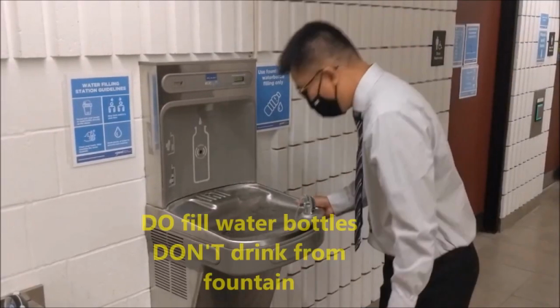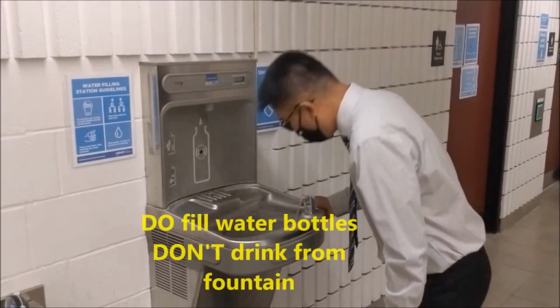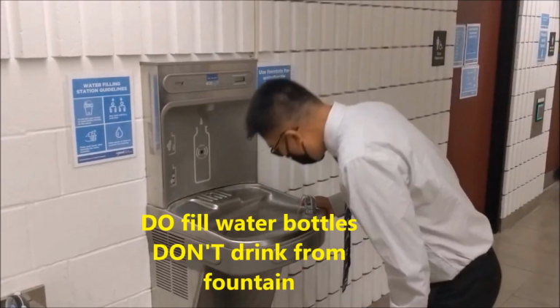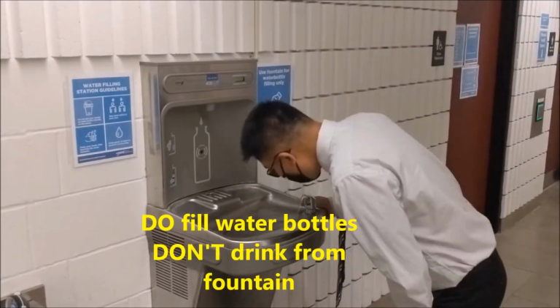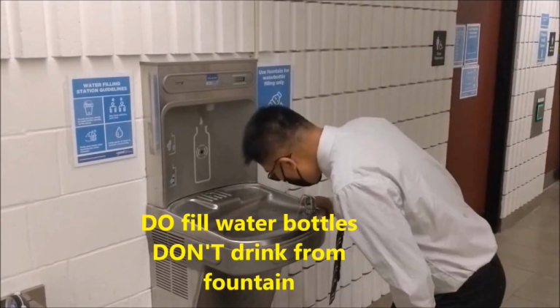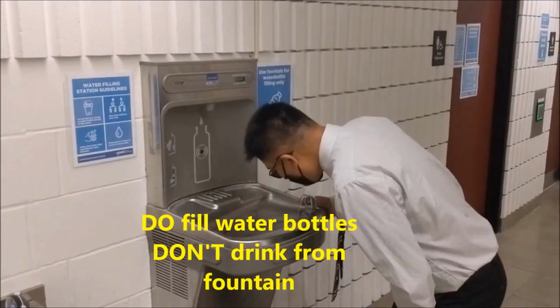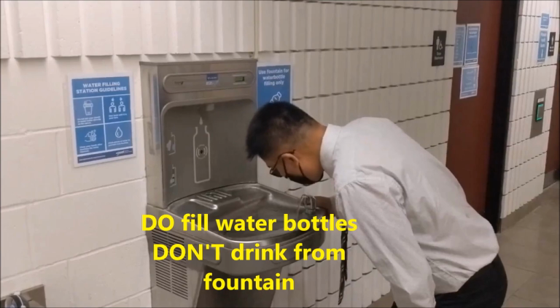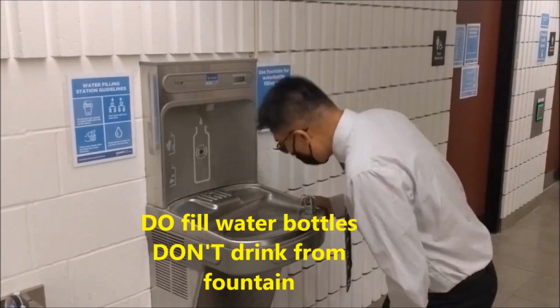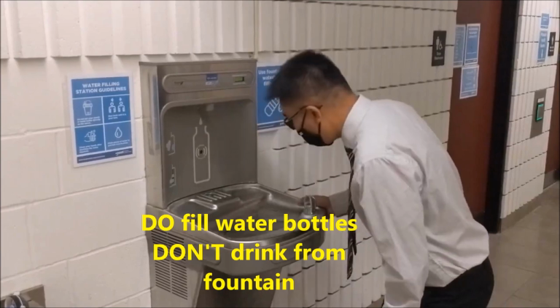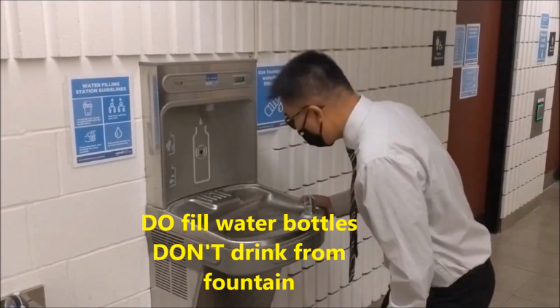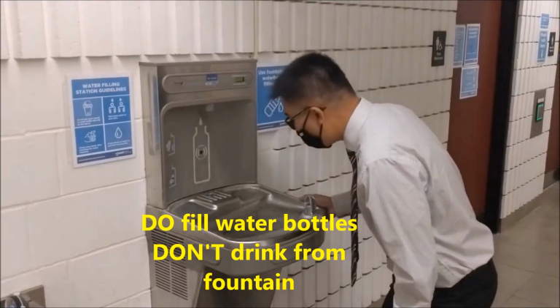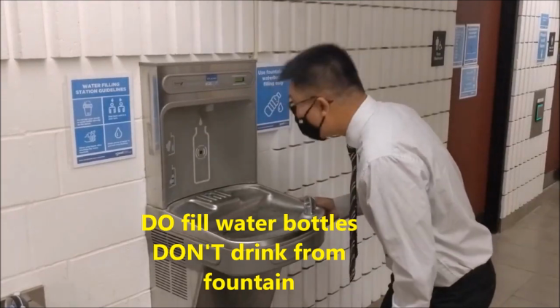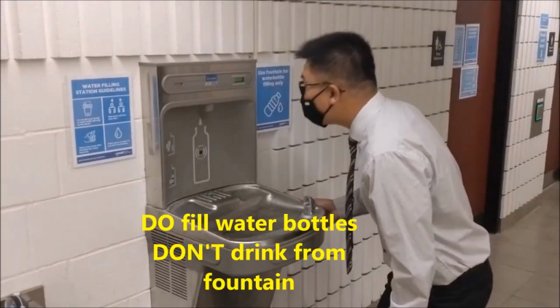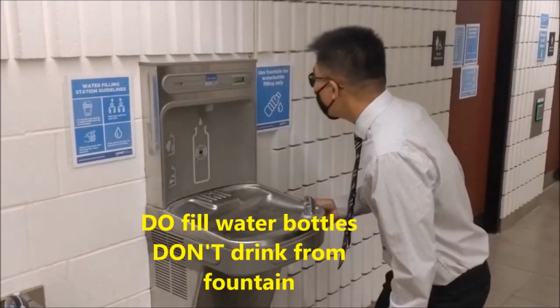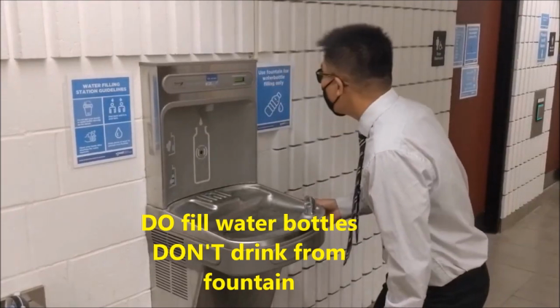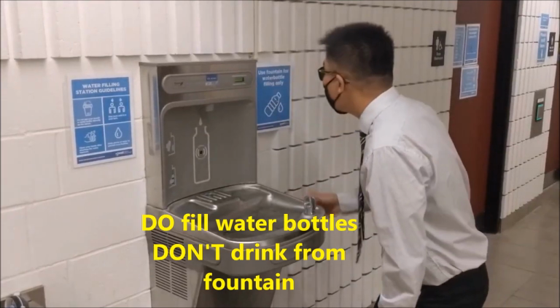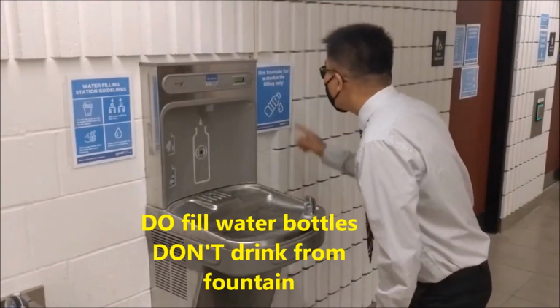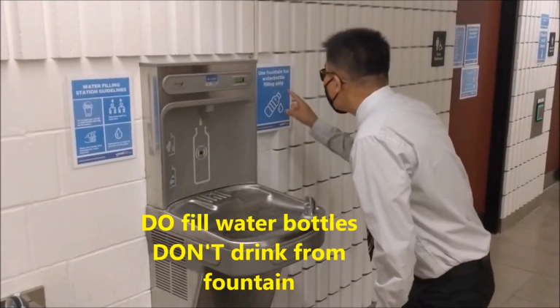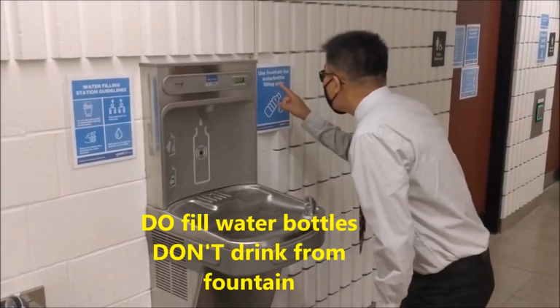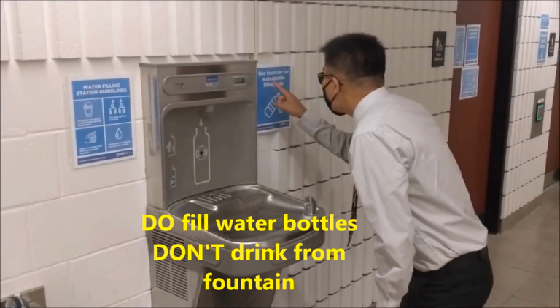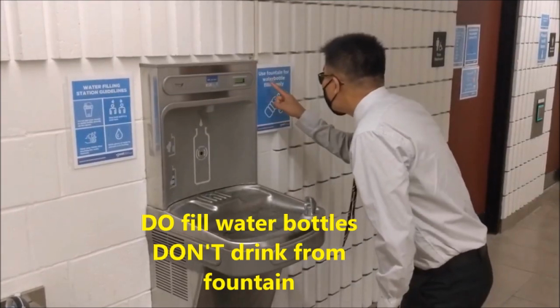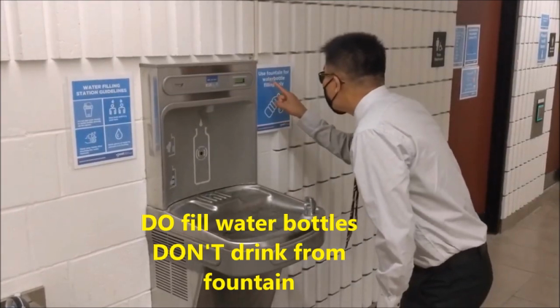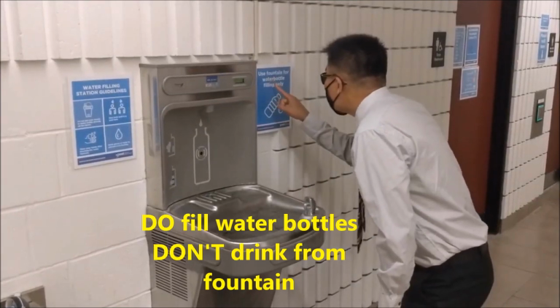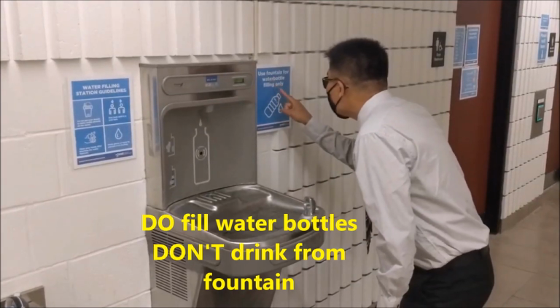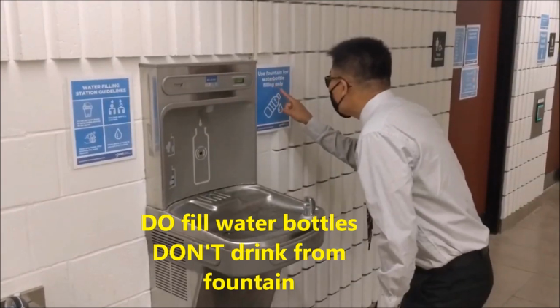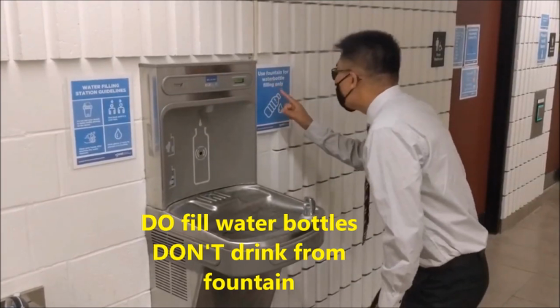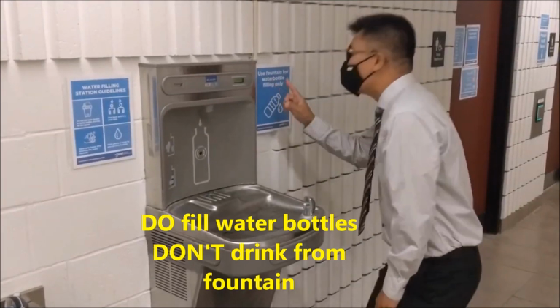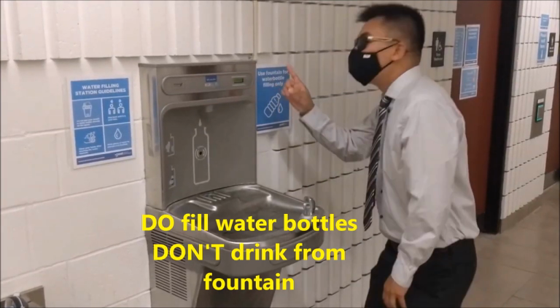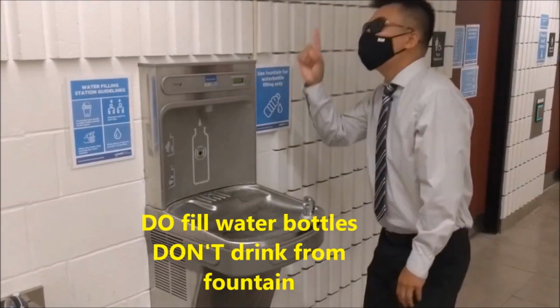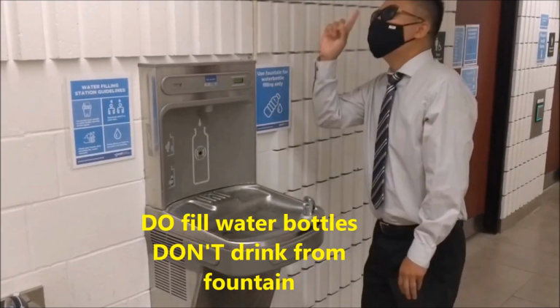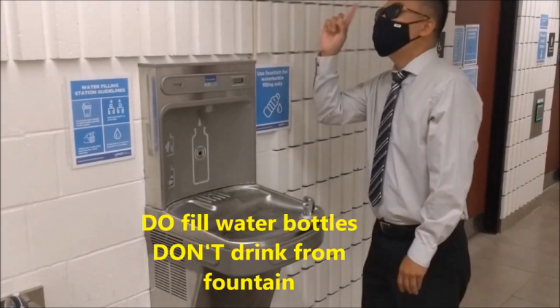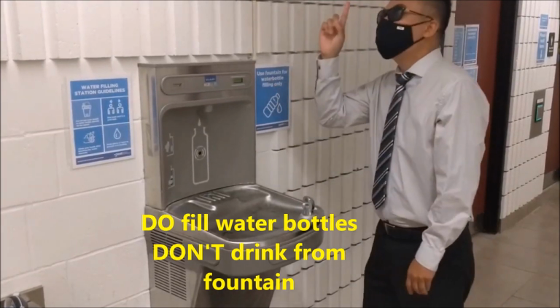Not so fast, Mr. Fong. These contactless fill stations are for water bottles only.